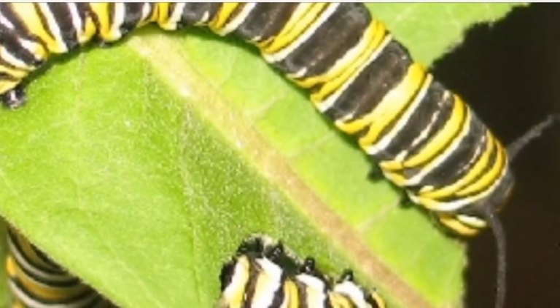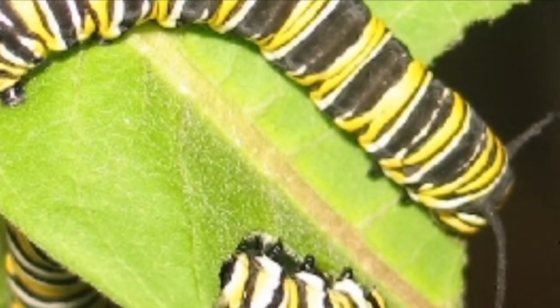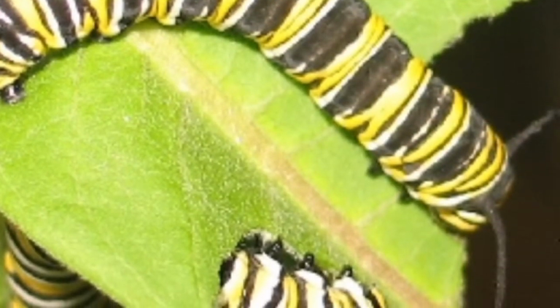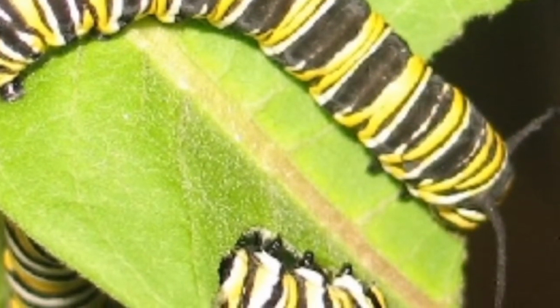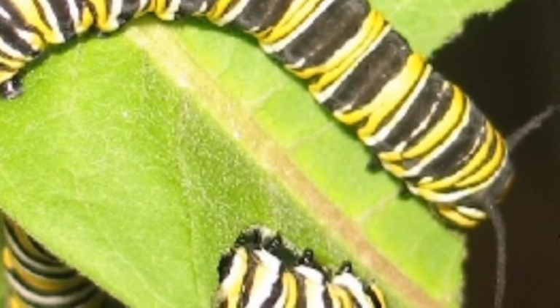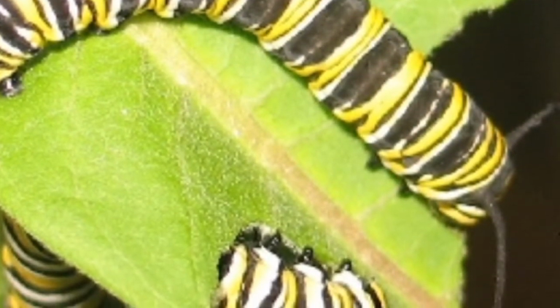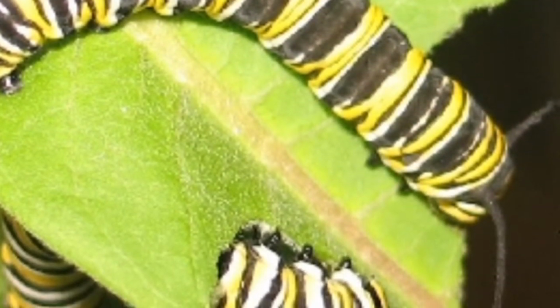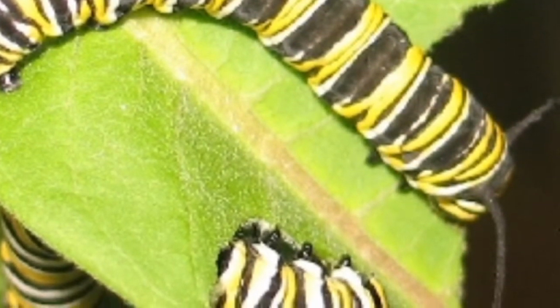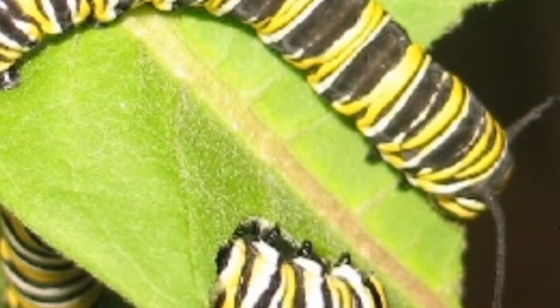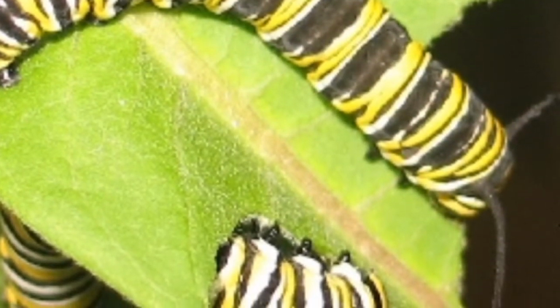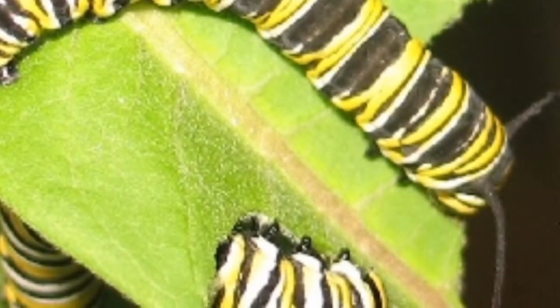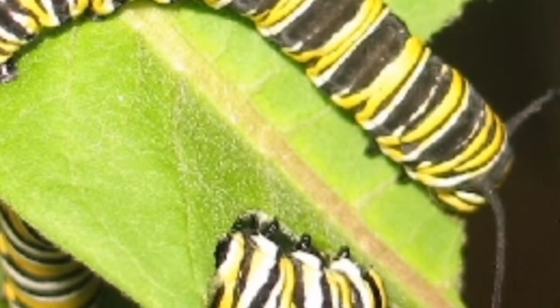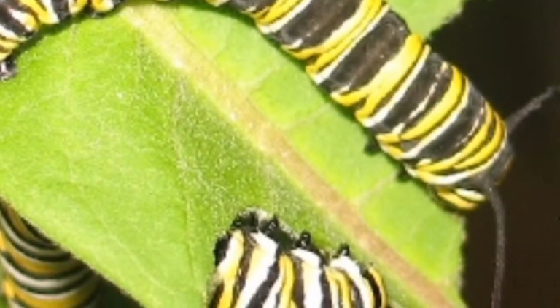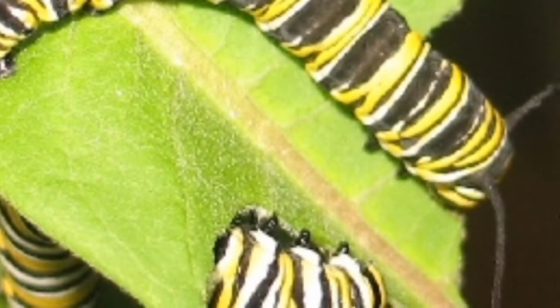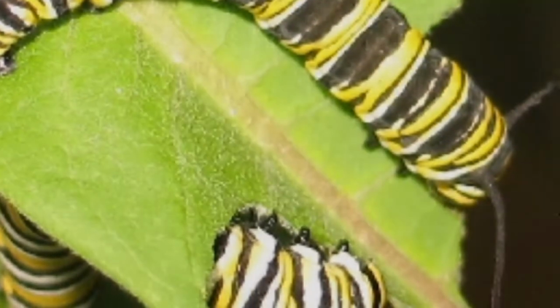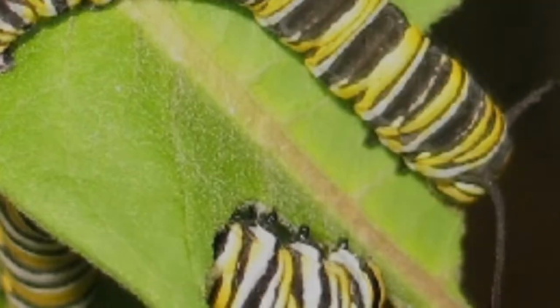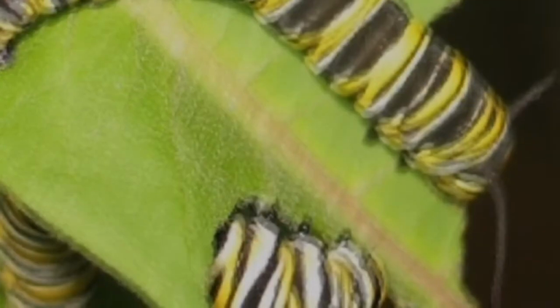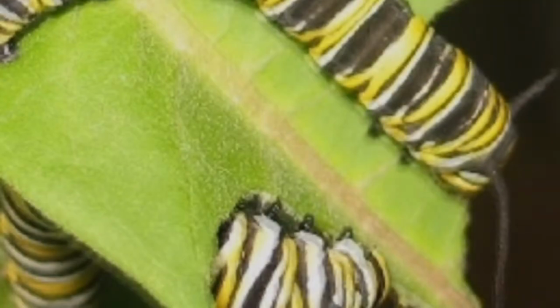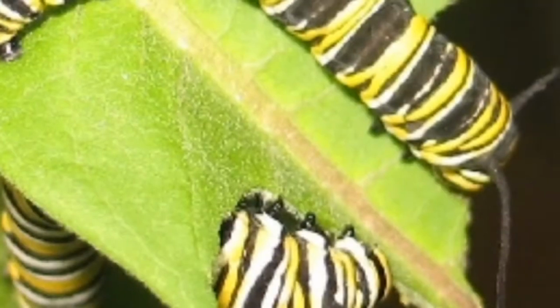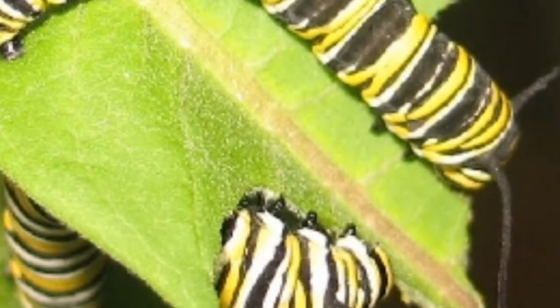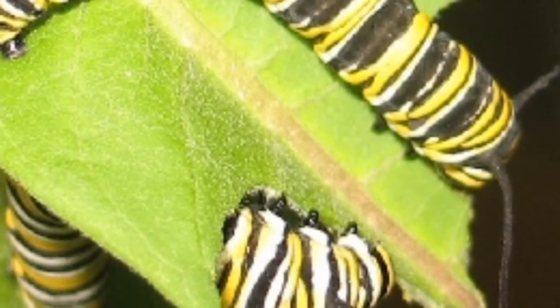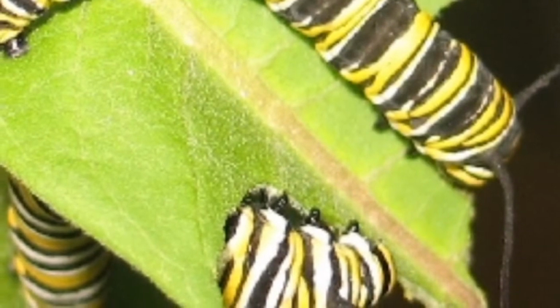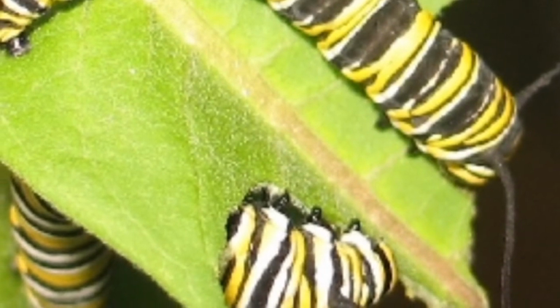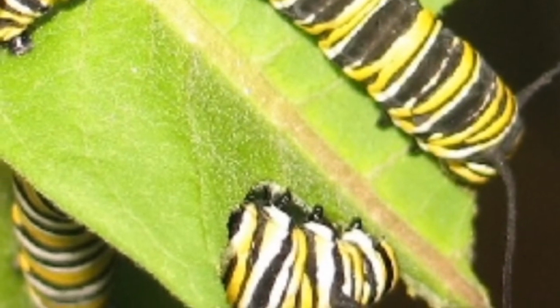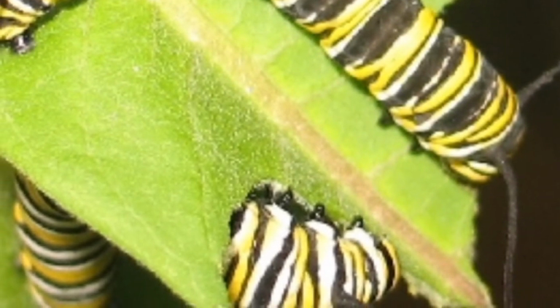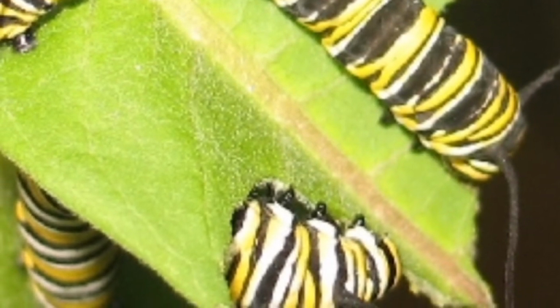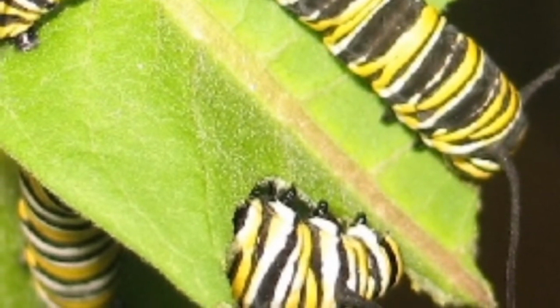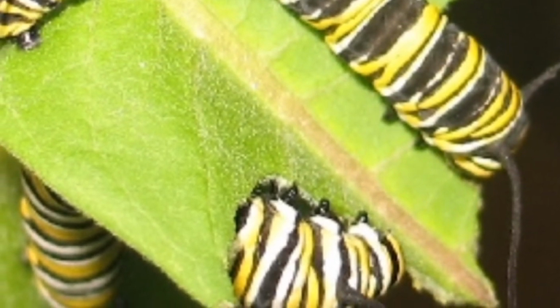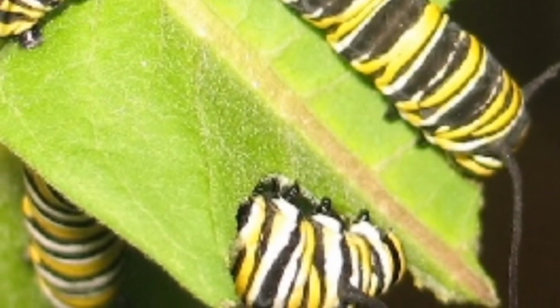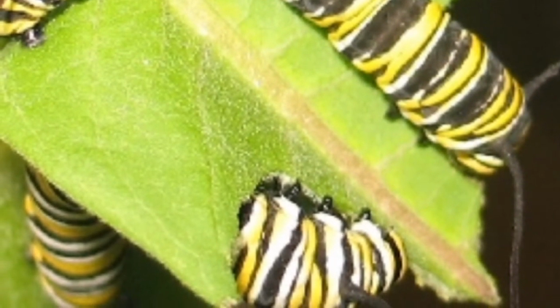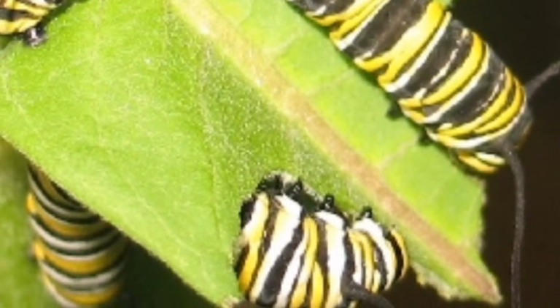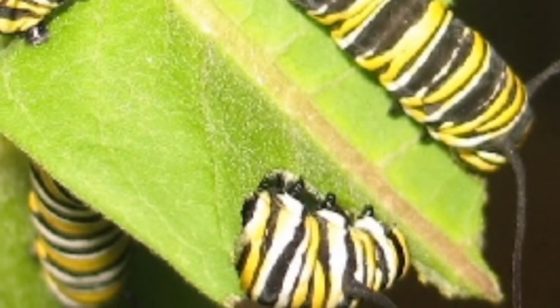The larvae hatched for a week. They had to eat a lot of the leaves every day.